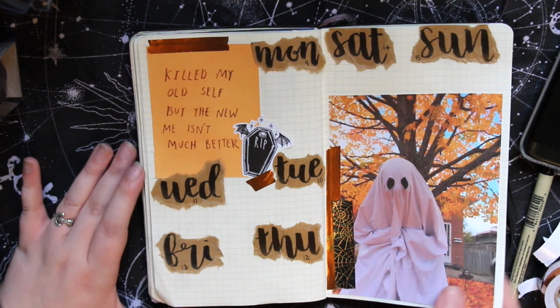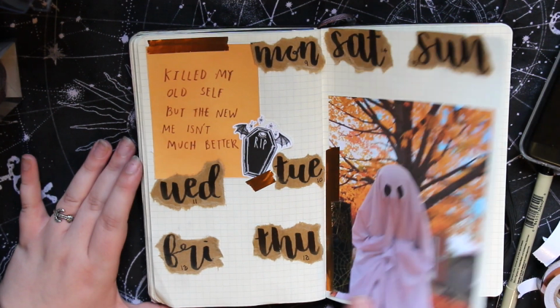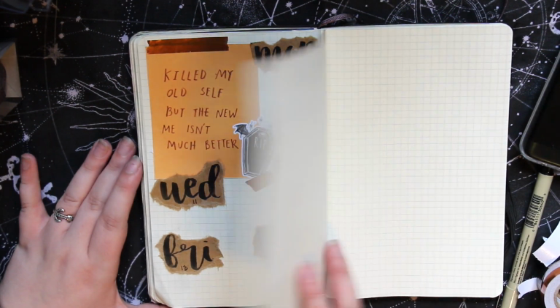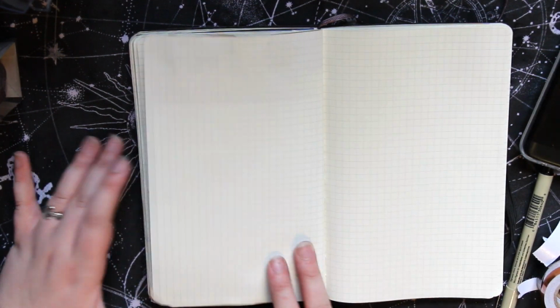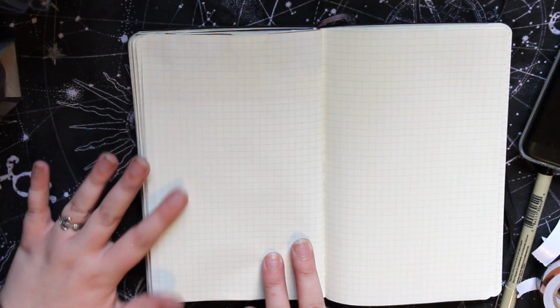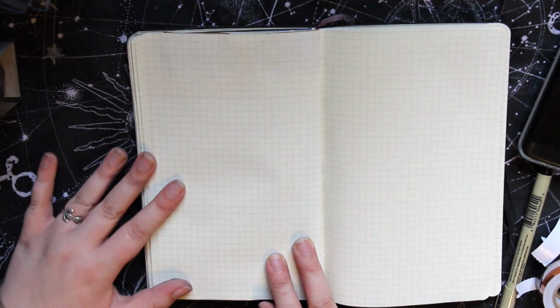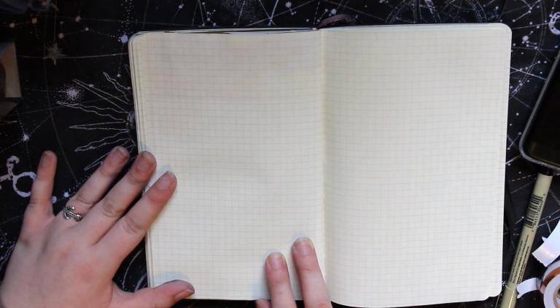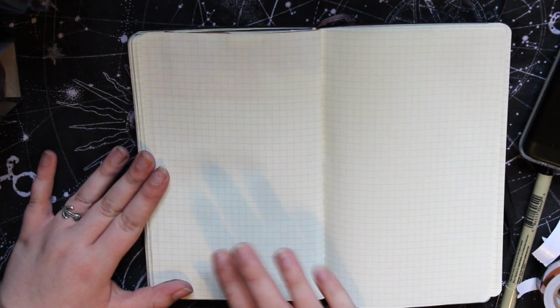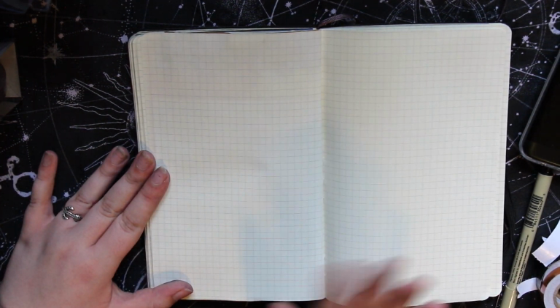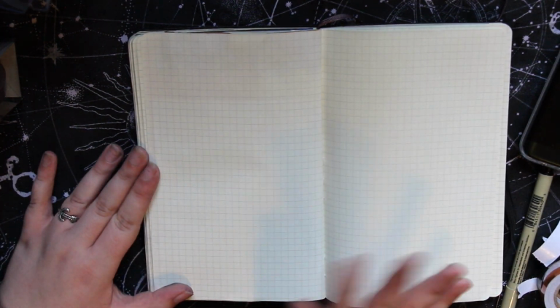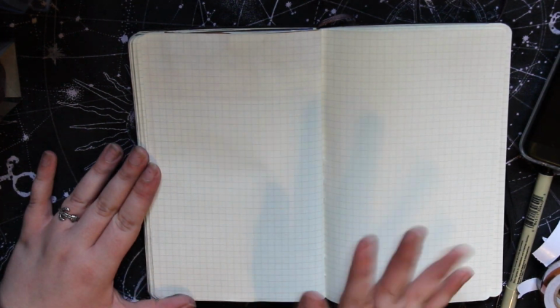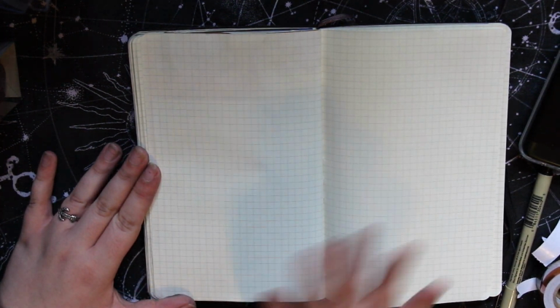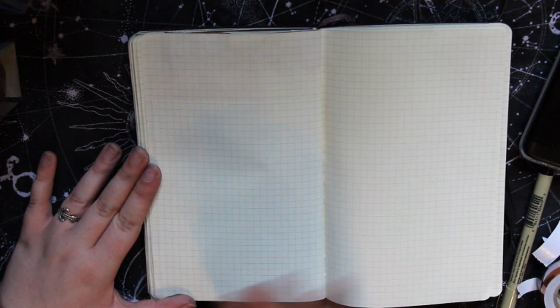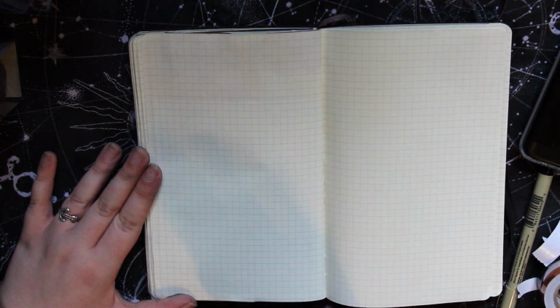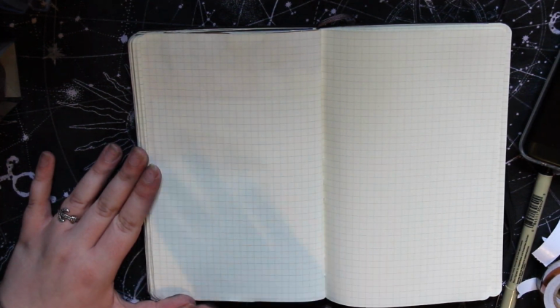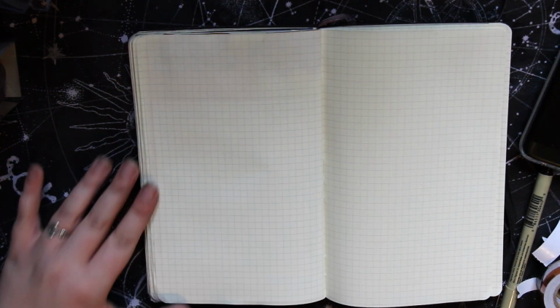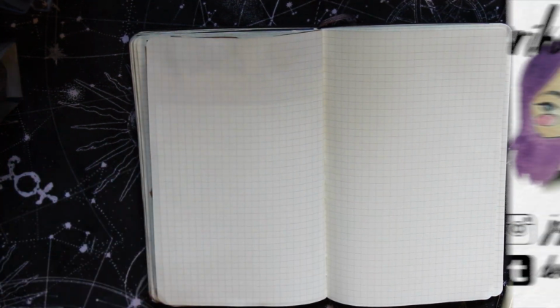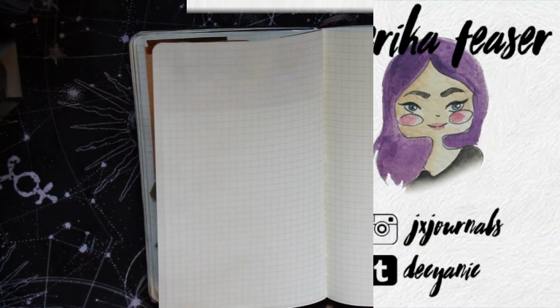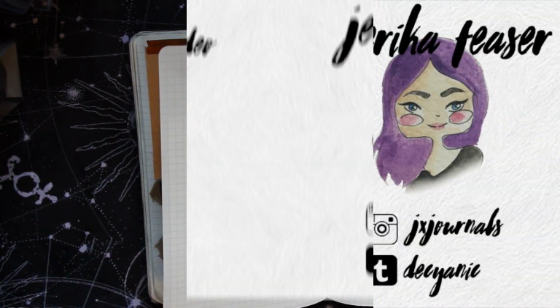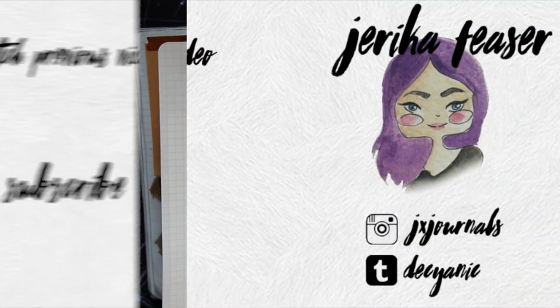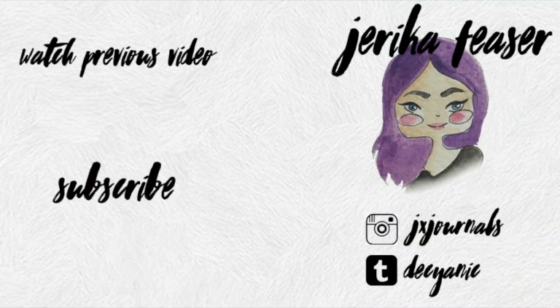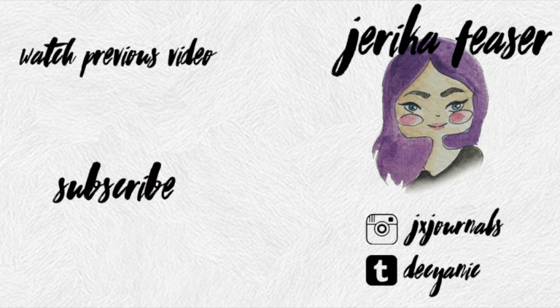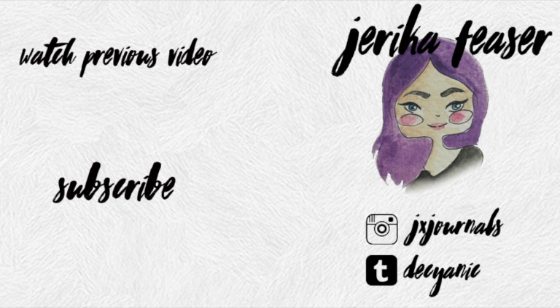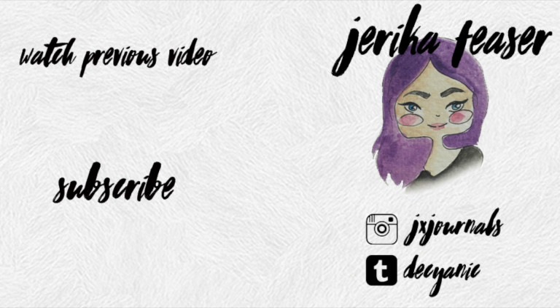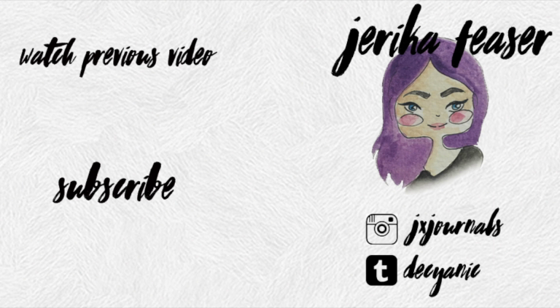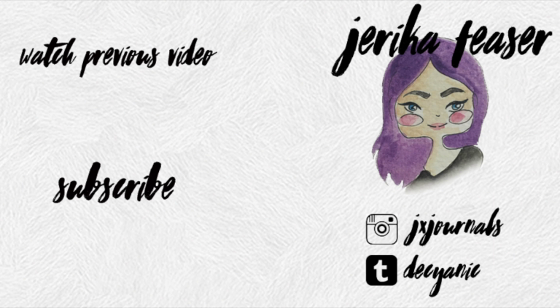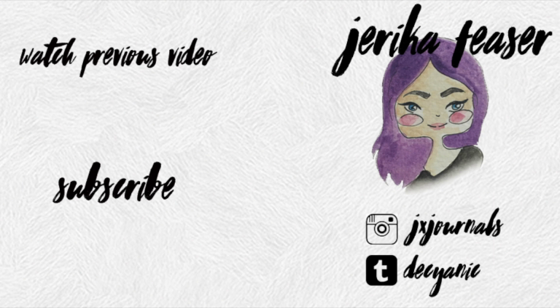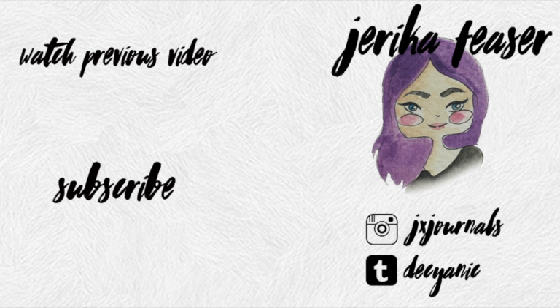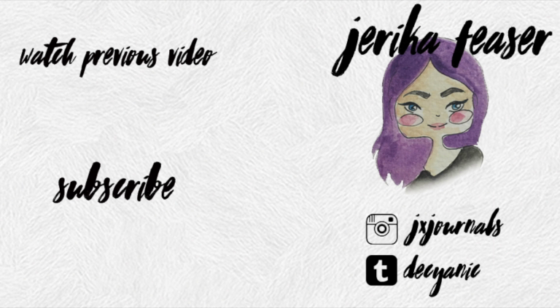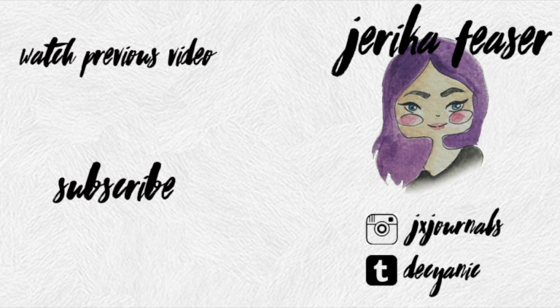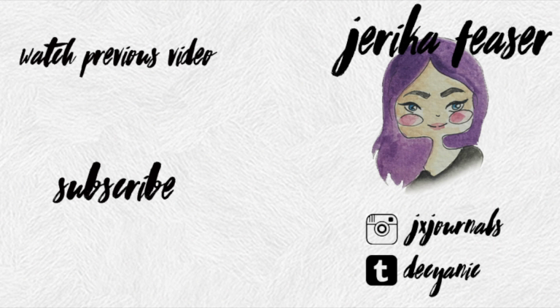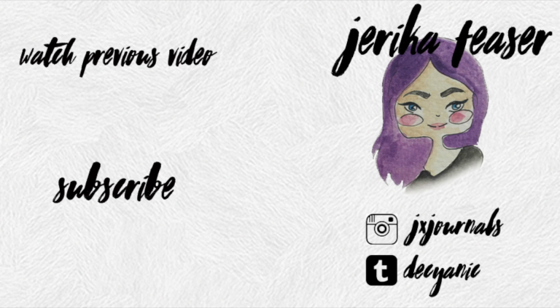Anyways, that's it for my spread. I would like to thank you for watching, and if you liked it, don't forget to subscribe. Bye bye.